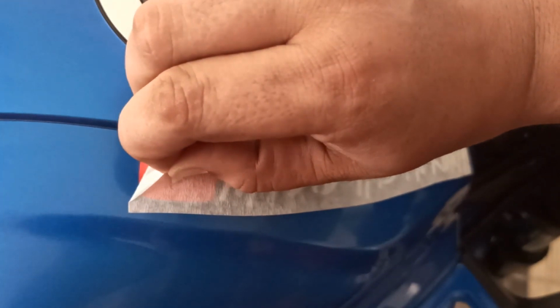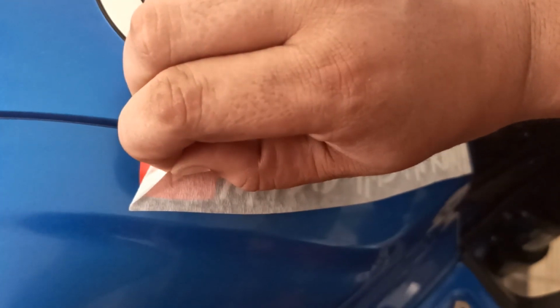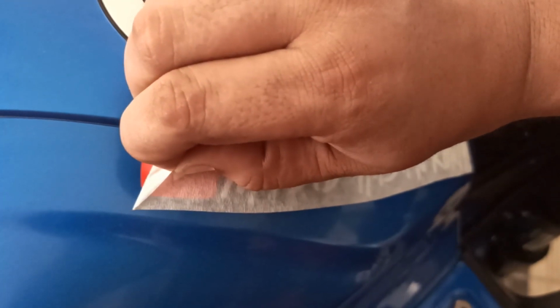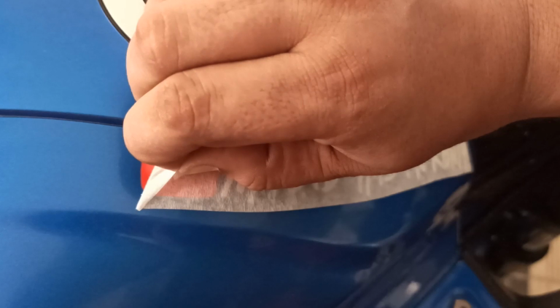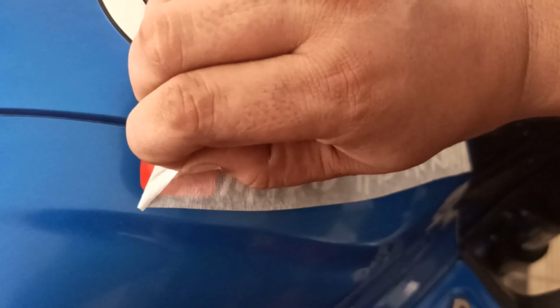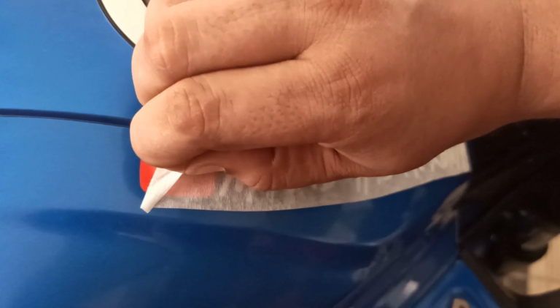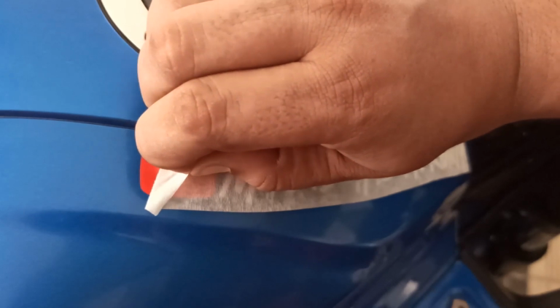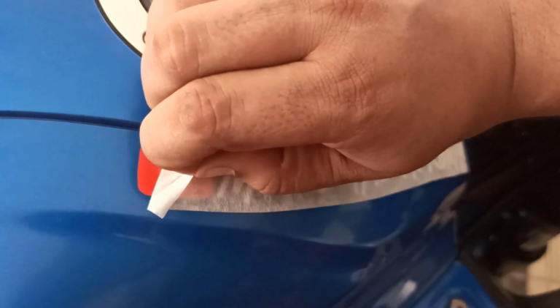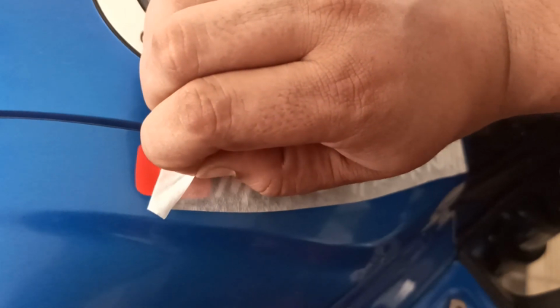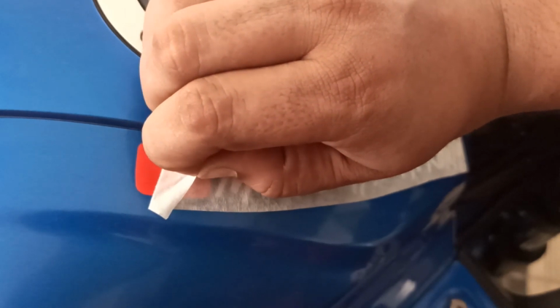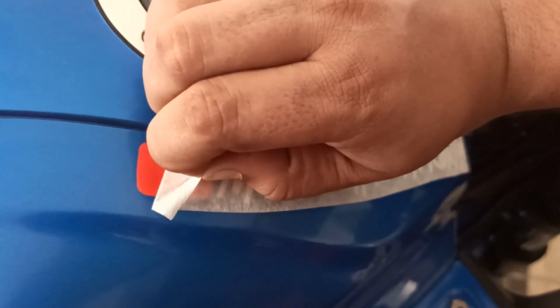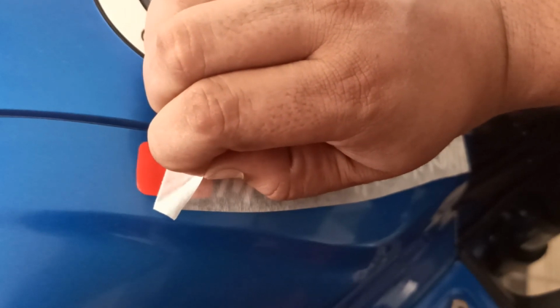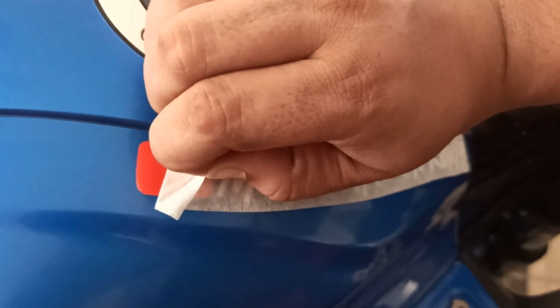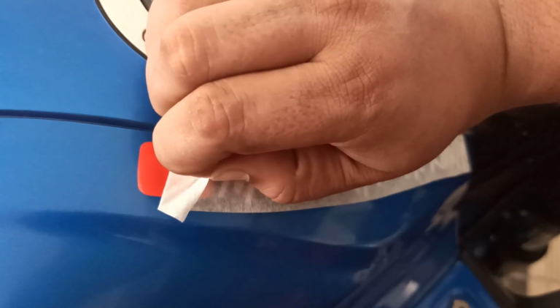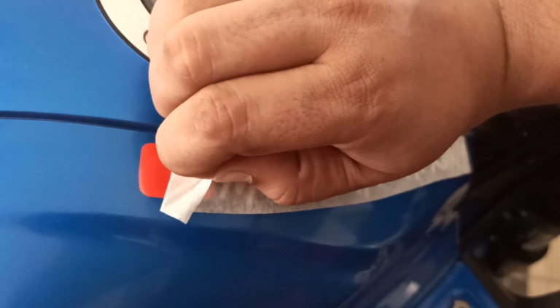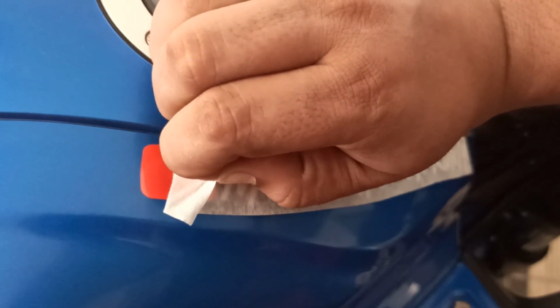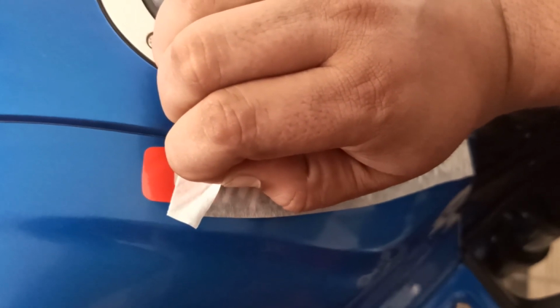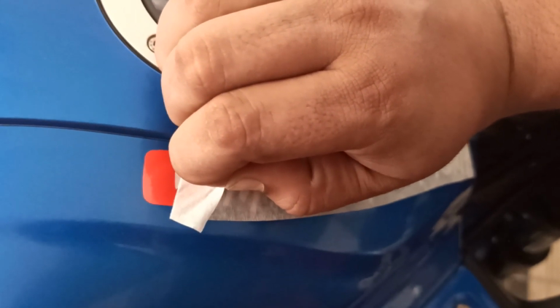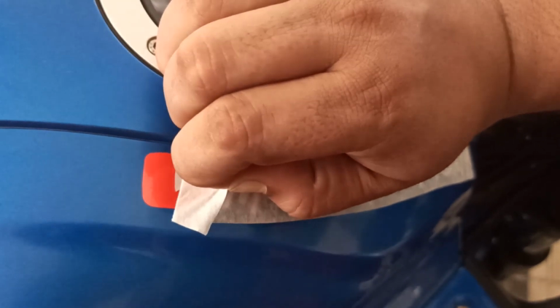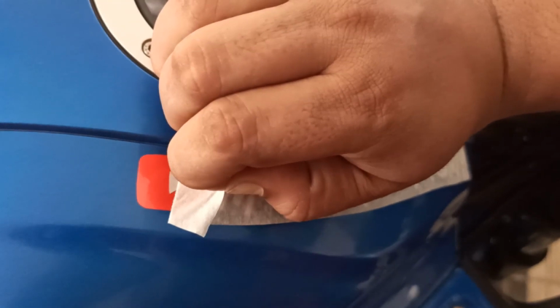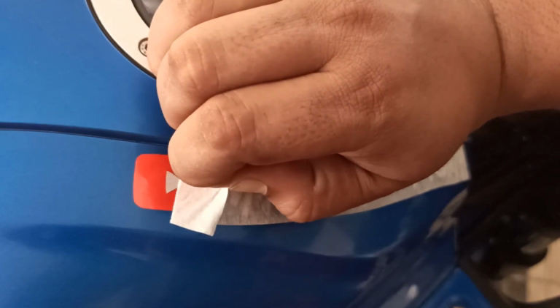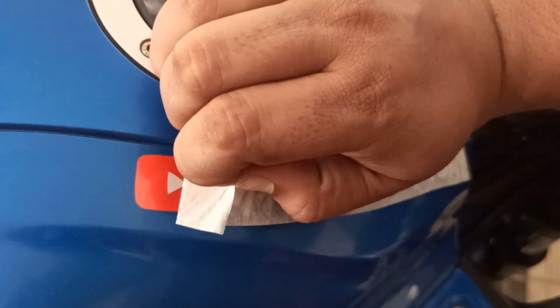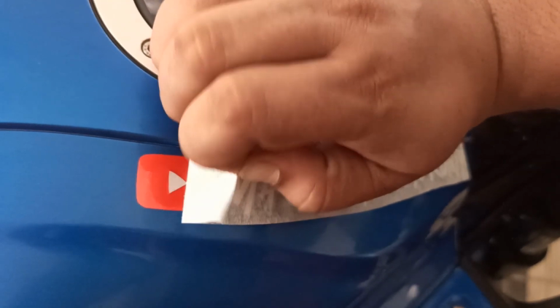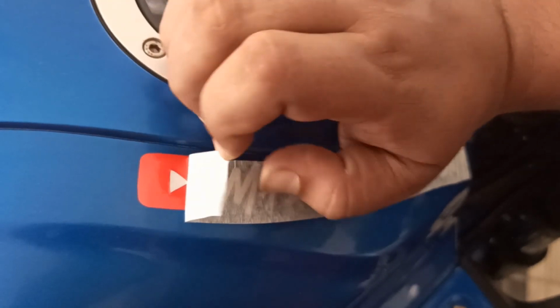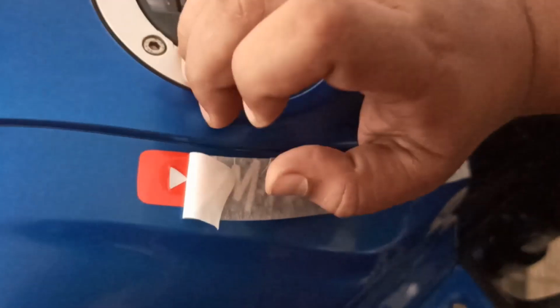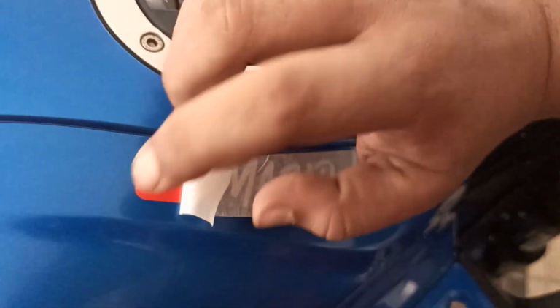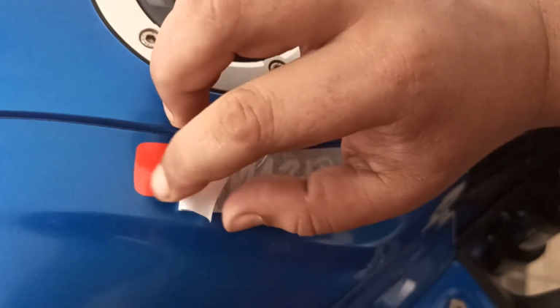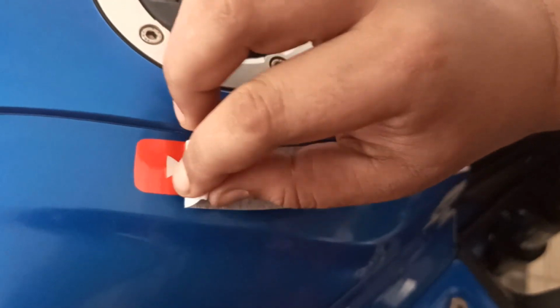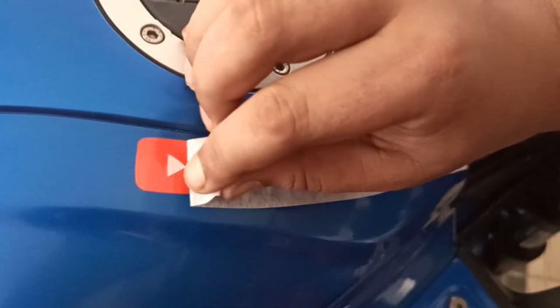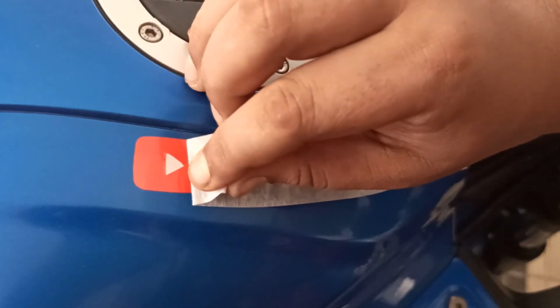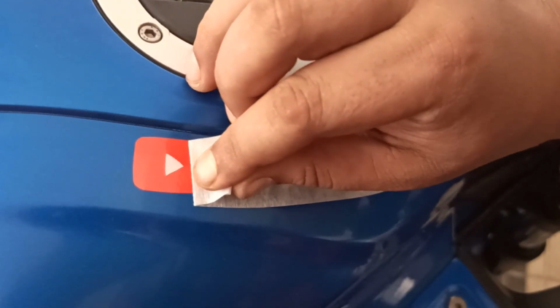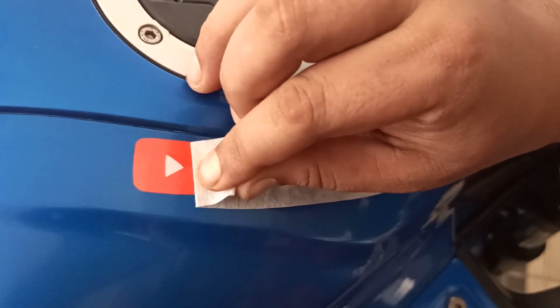Always use a soft hand — put it together. Soft hand.